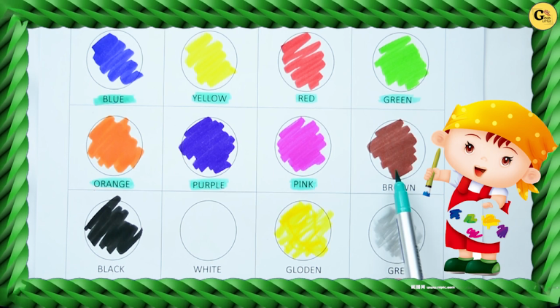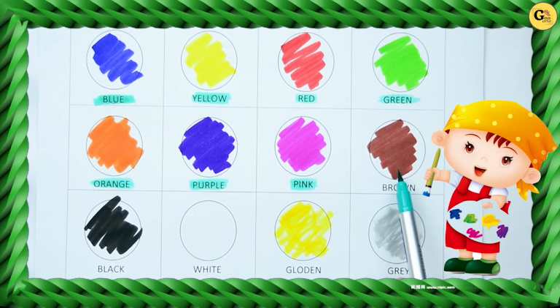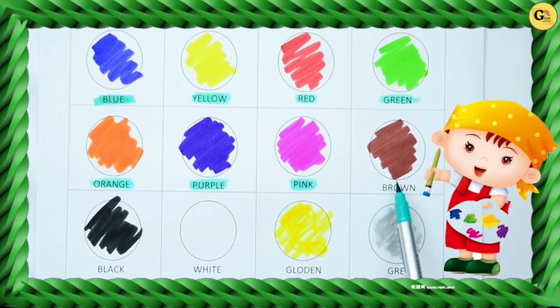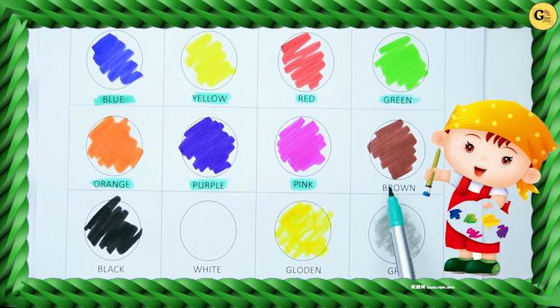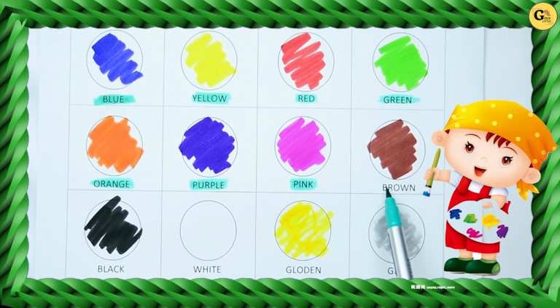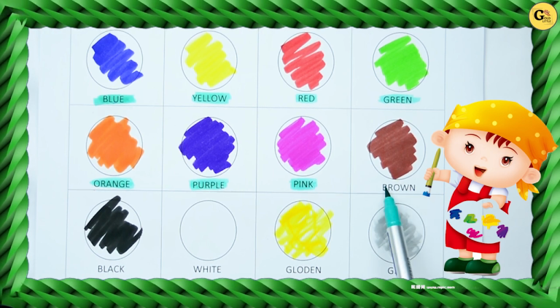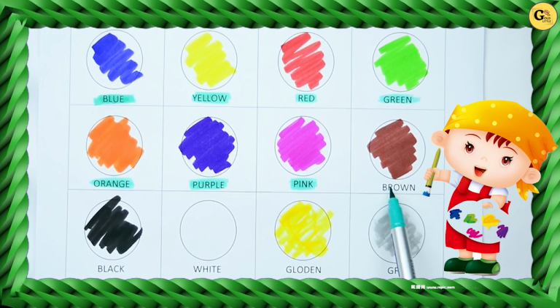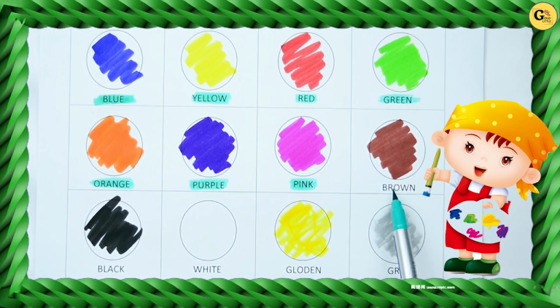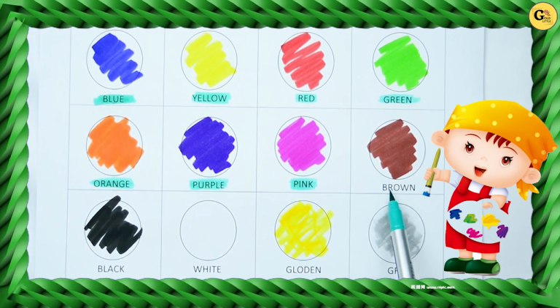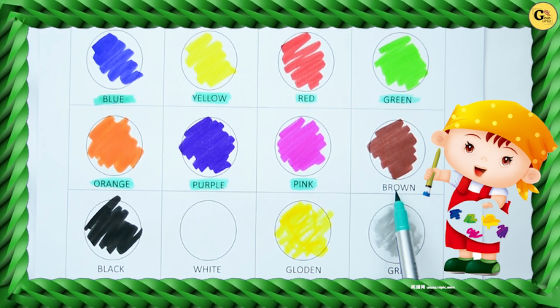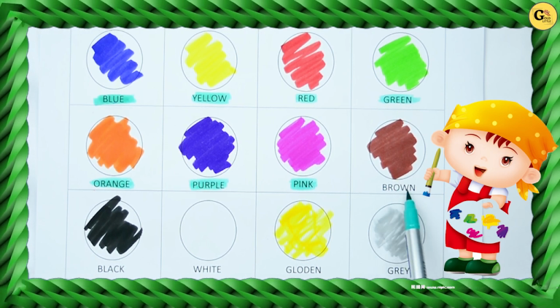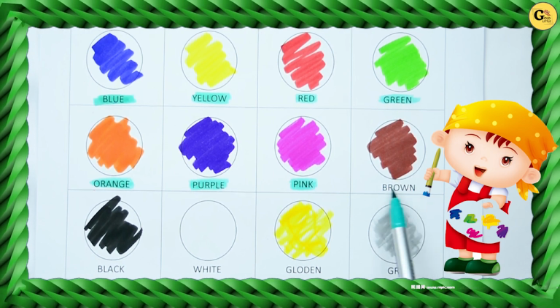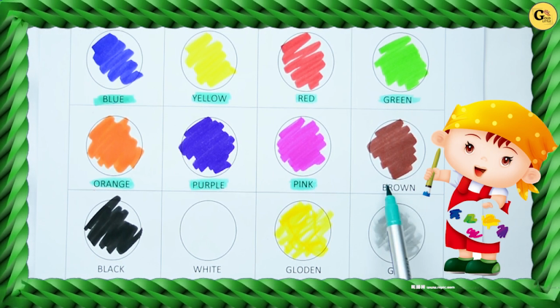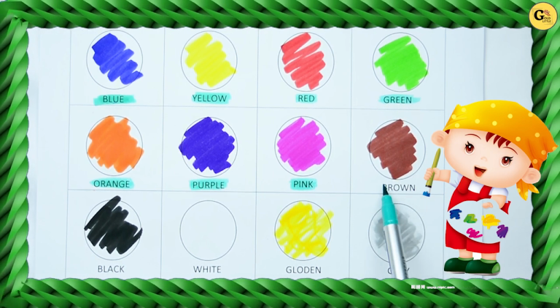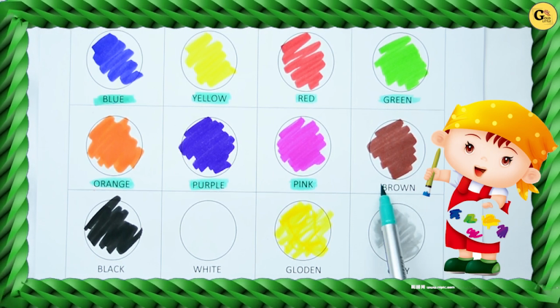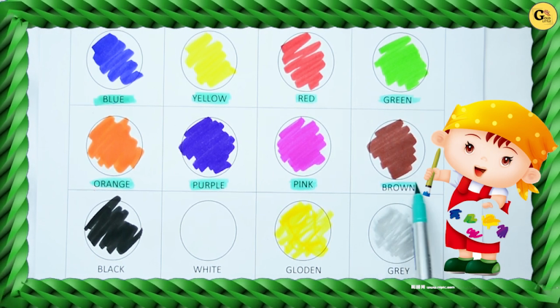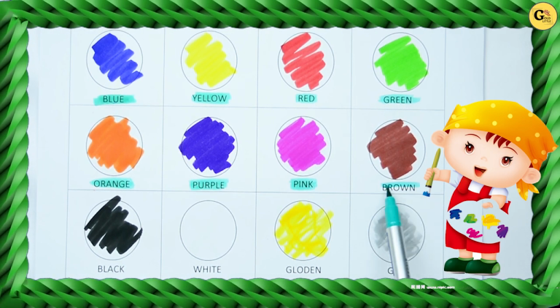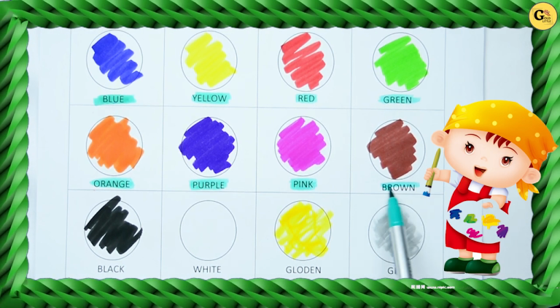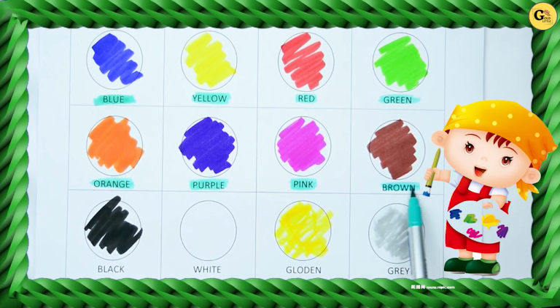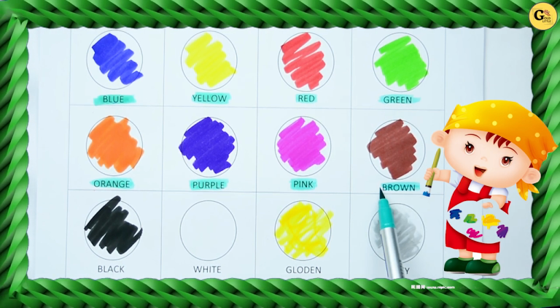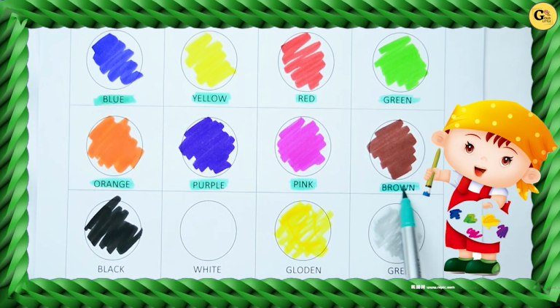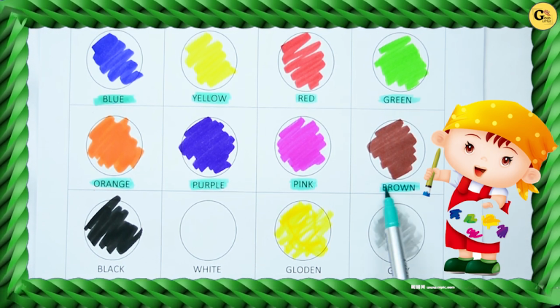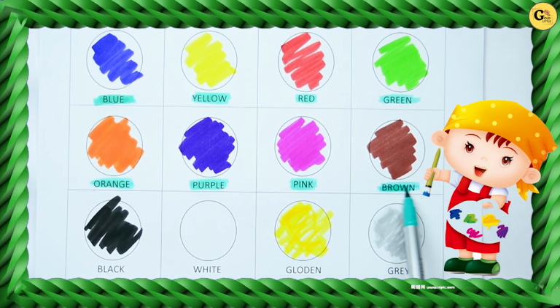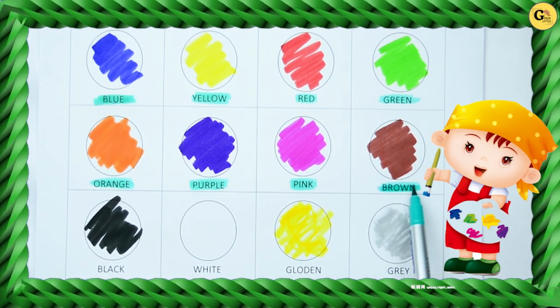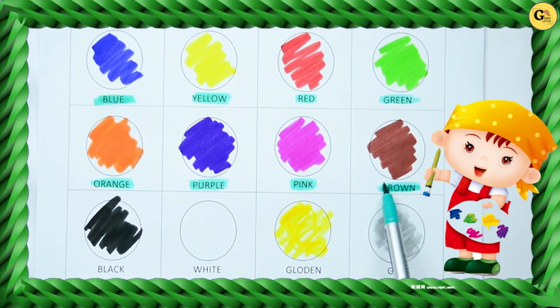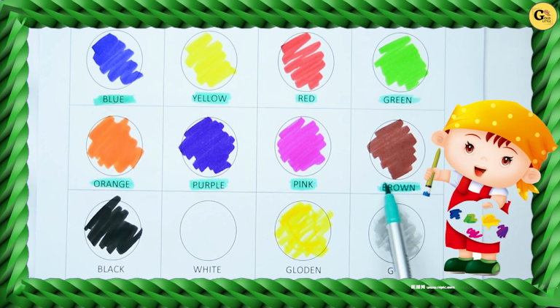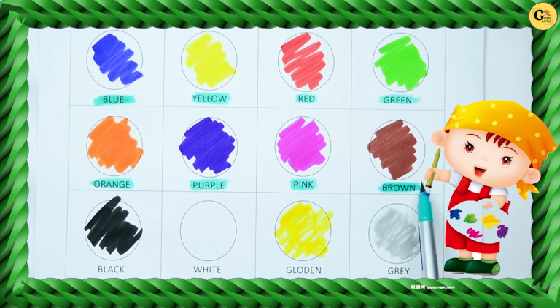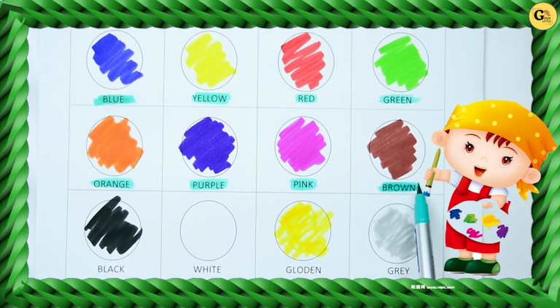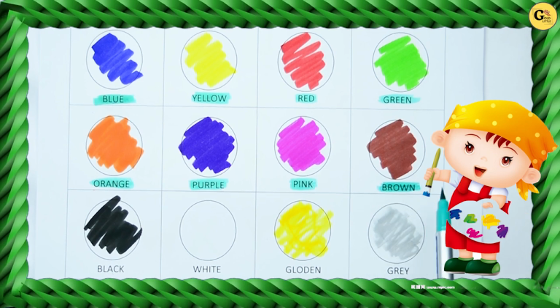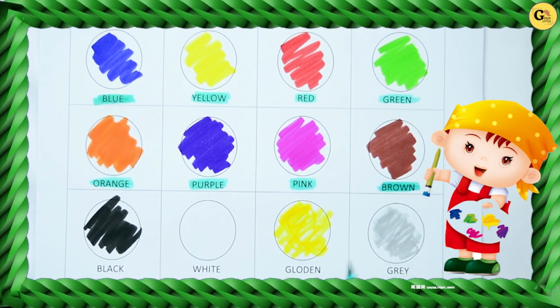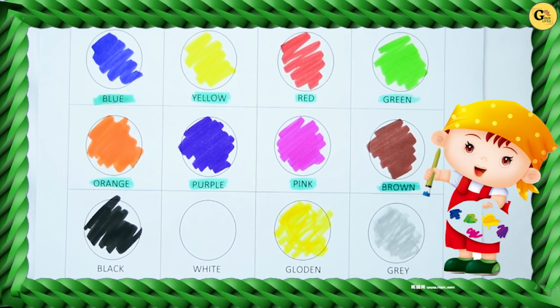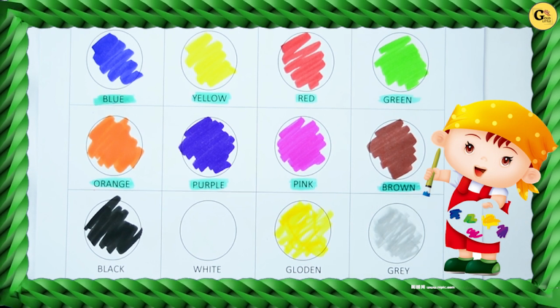Brown. B-R-O-W-N. It's brown color. It's brown color.